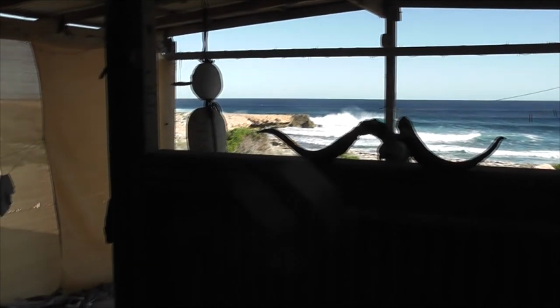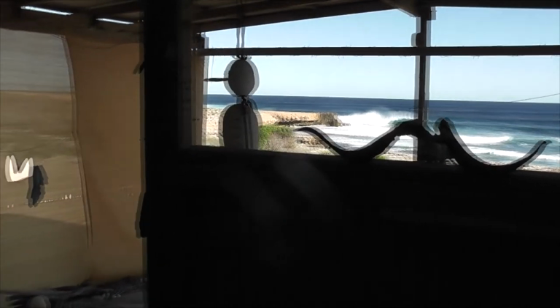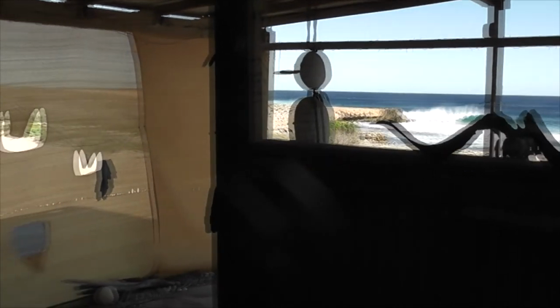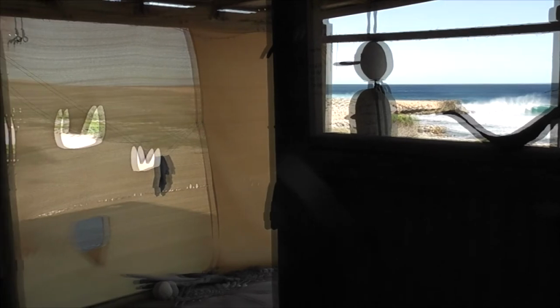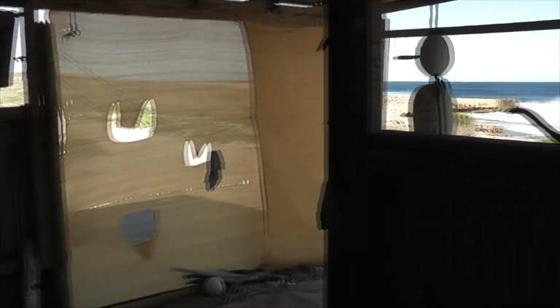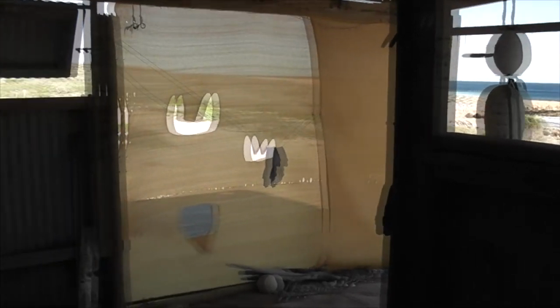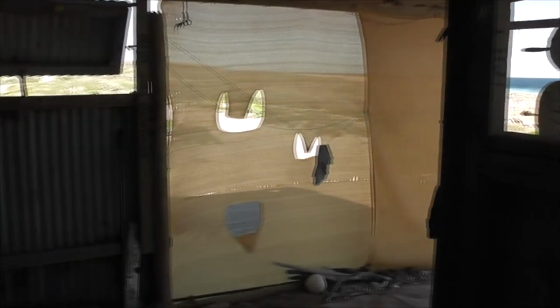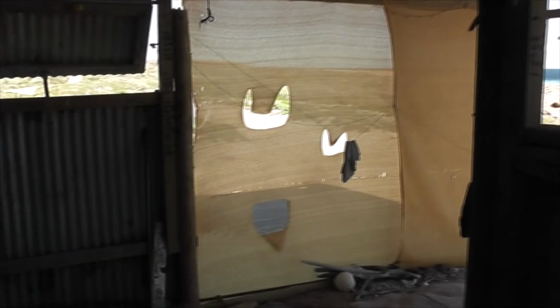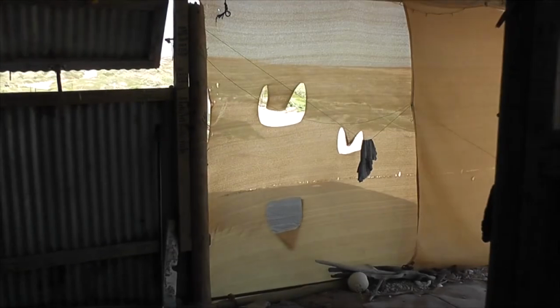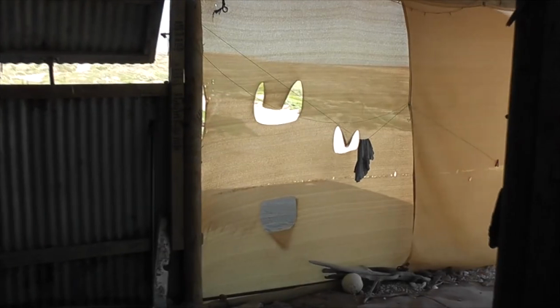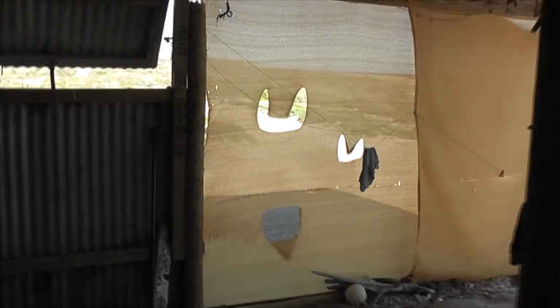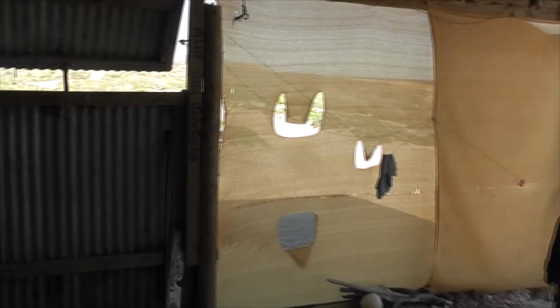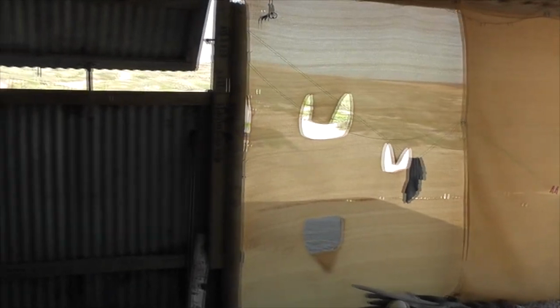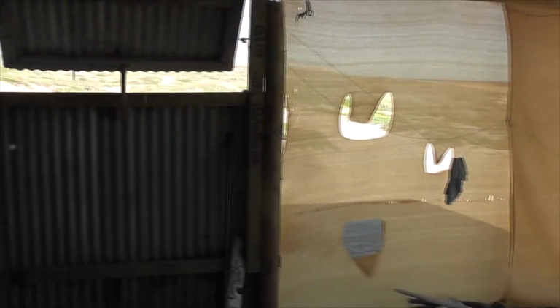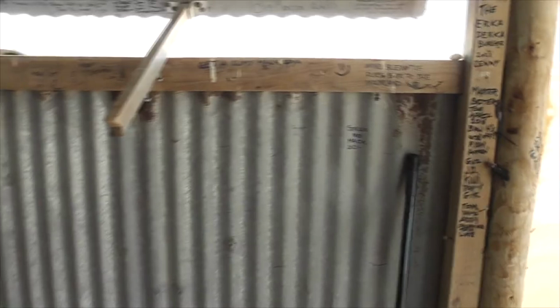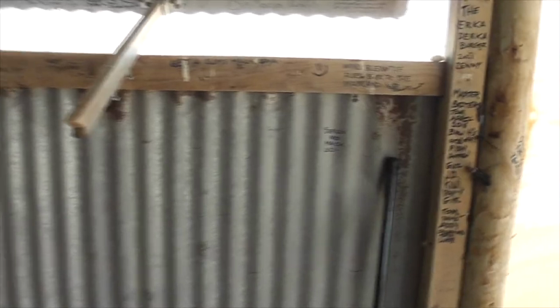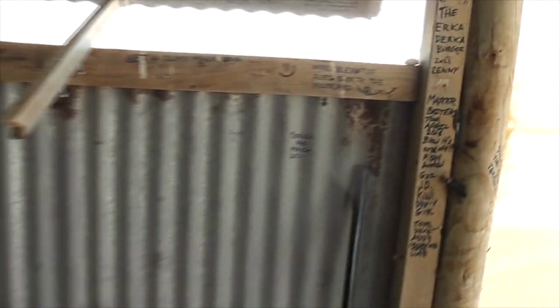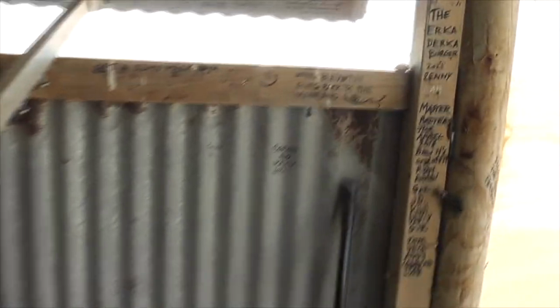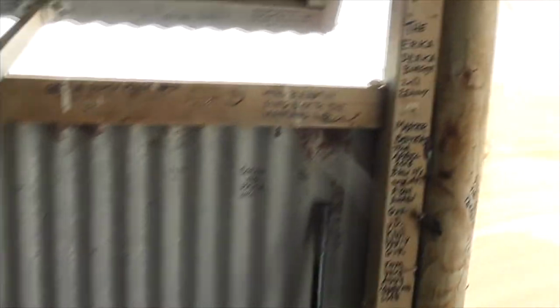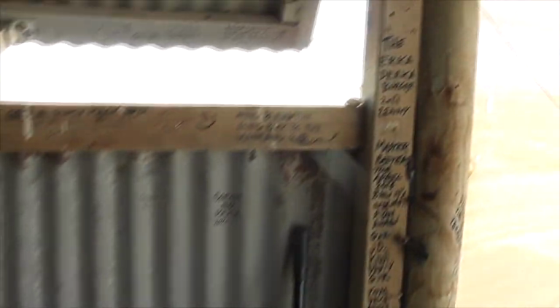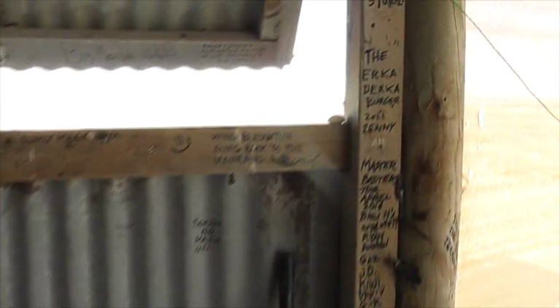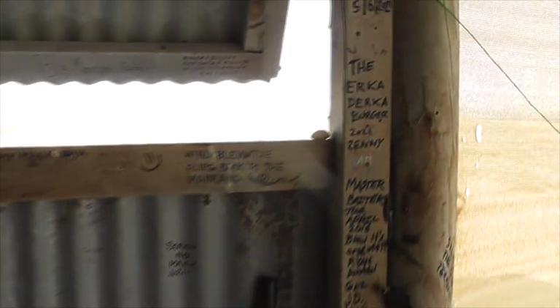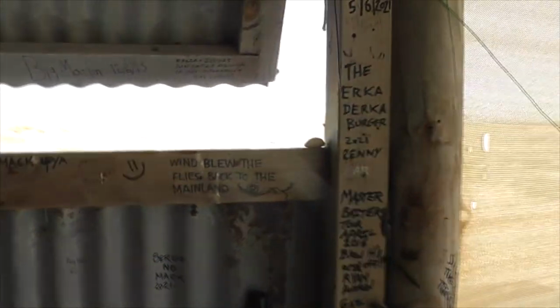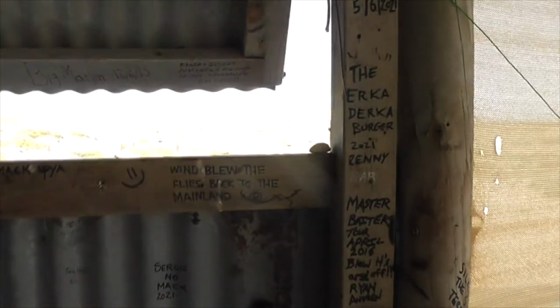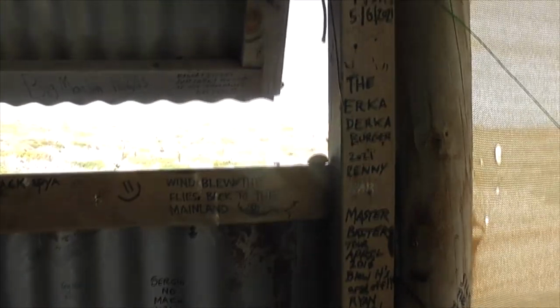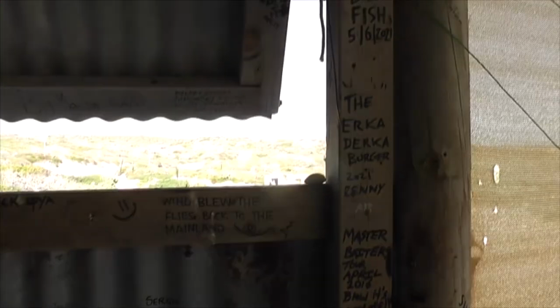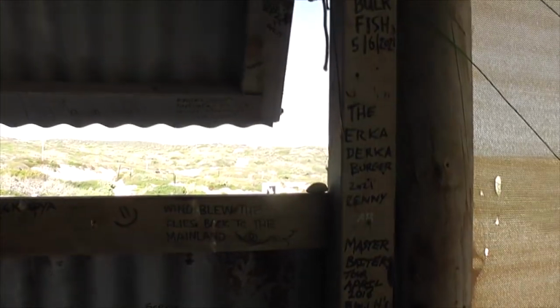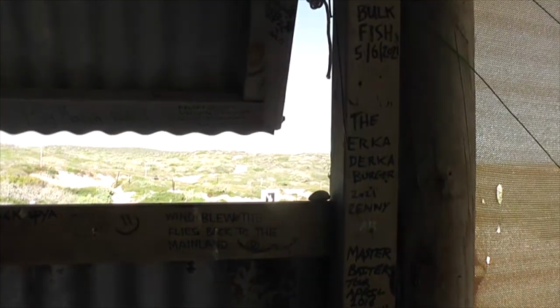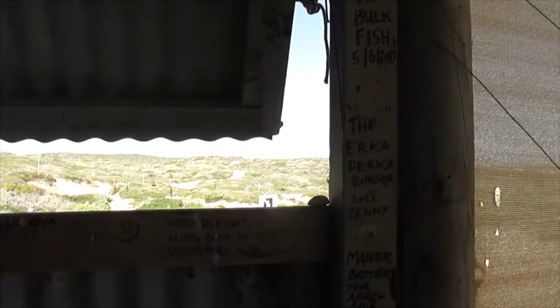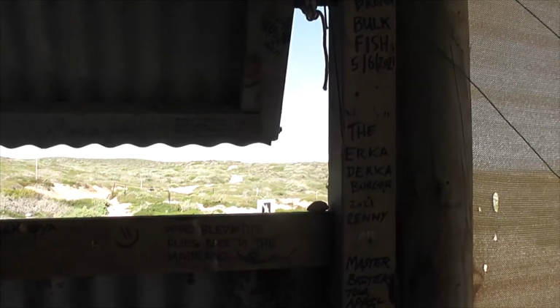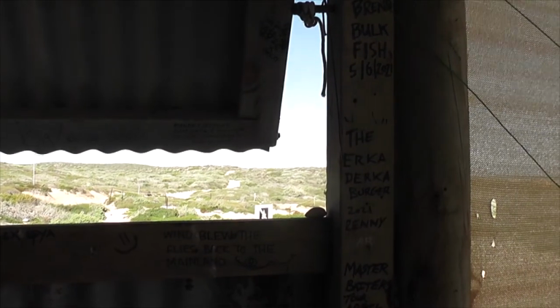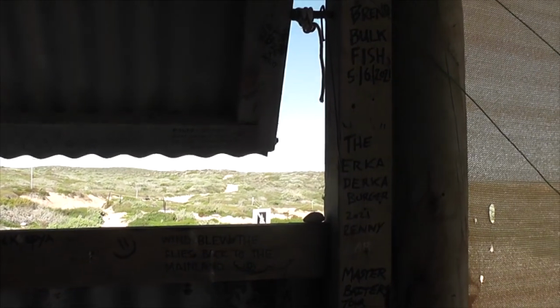Still windy today. Wind blew the flies back to the mainland.